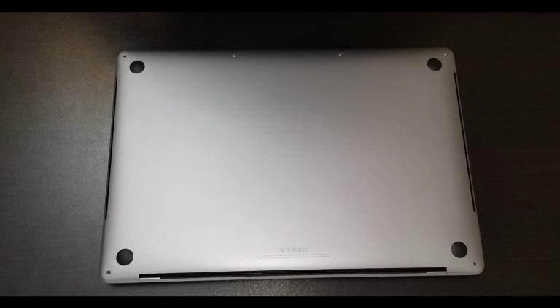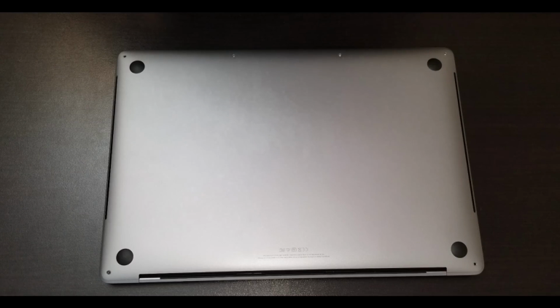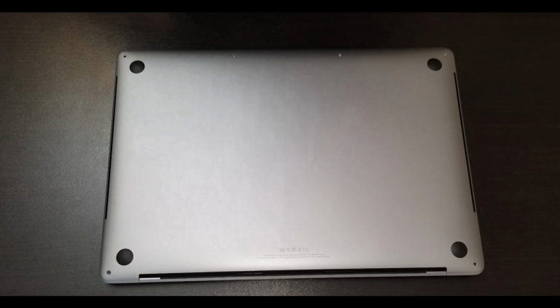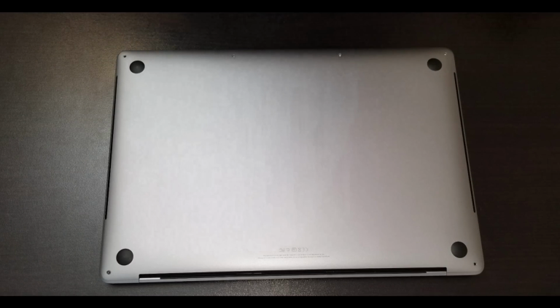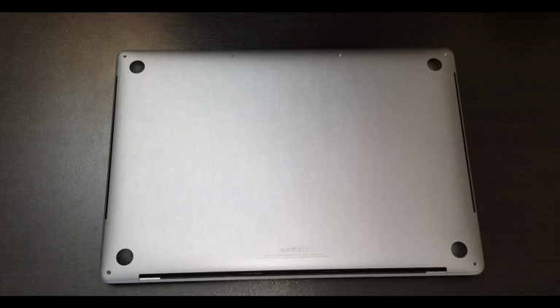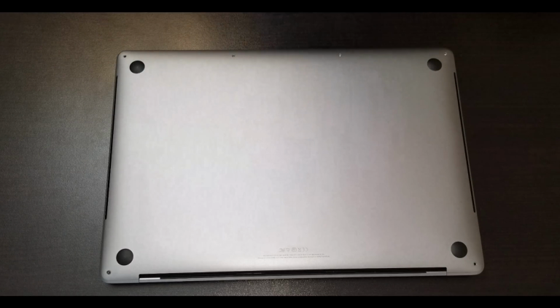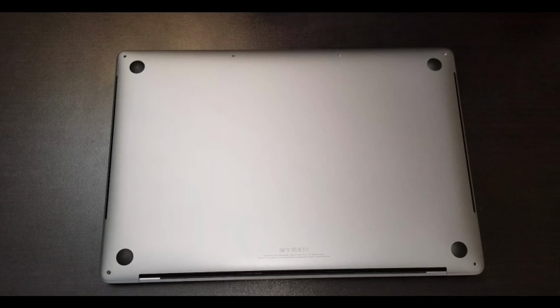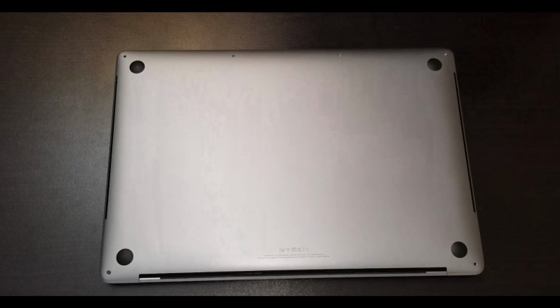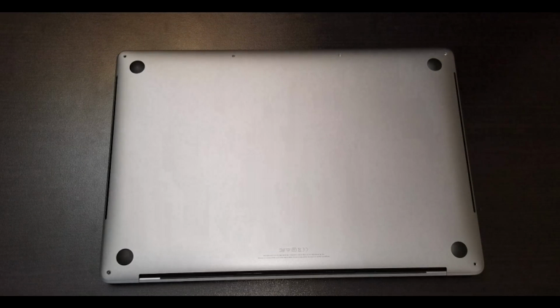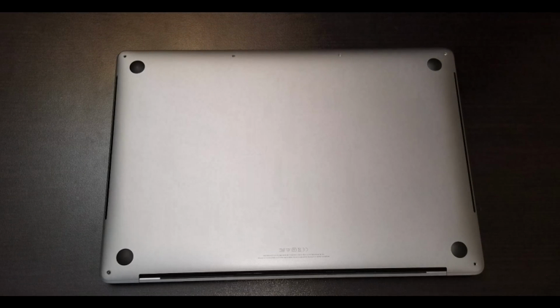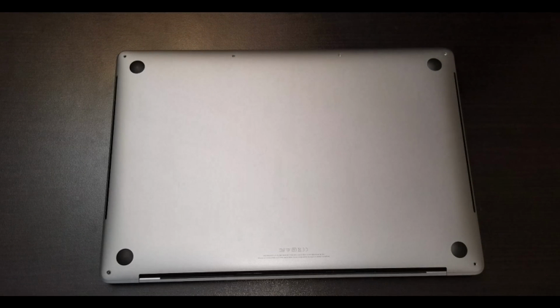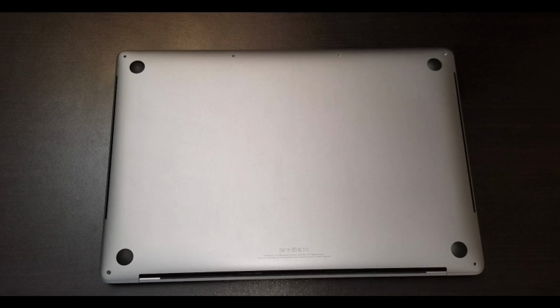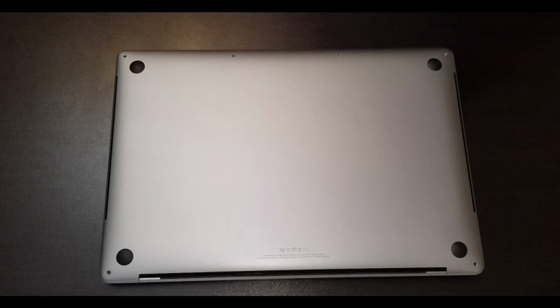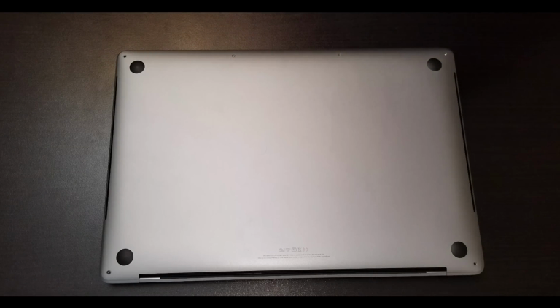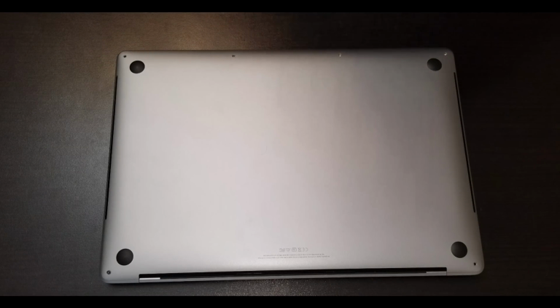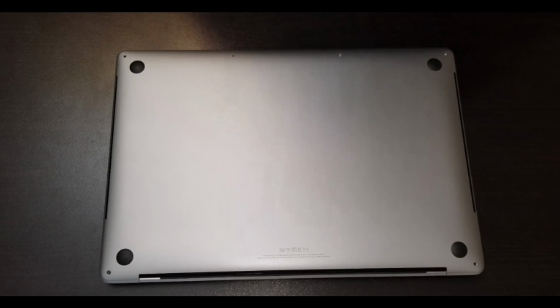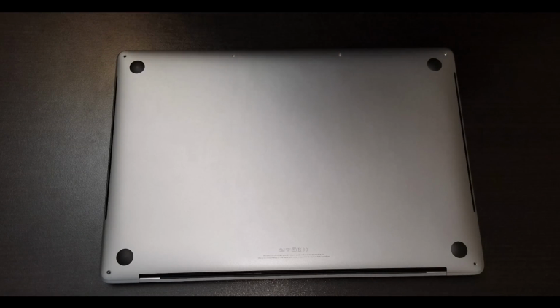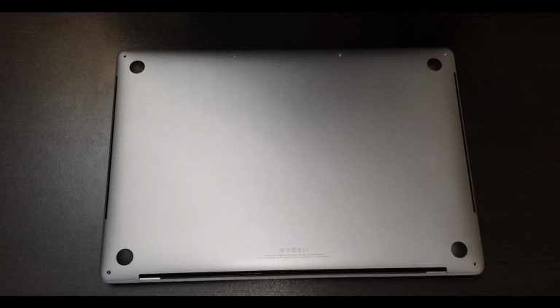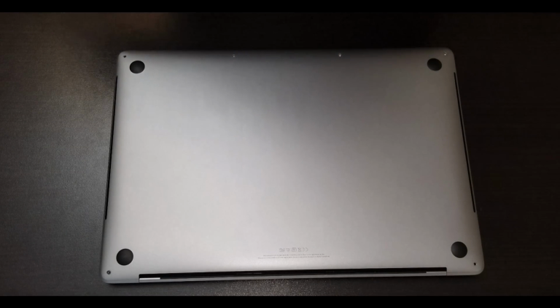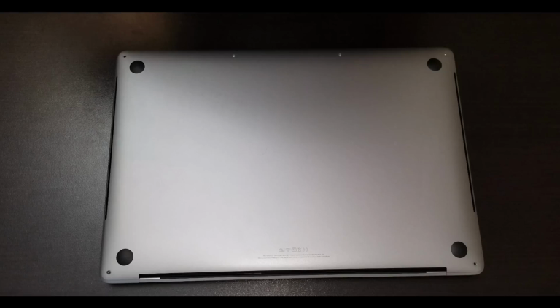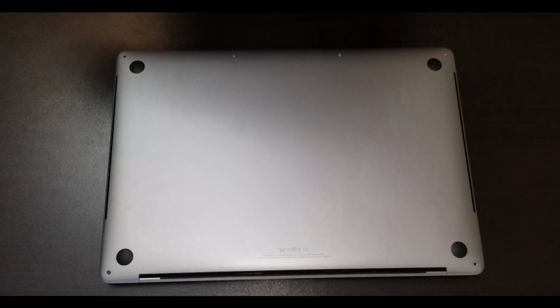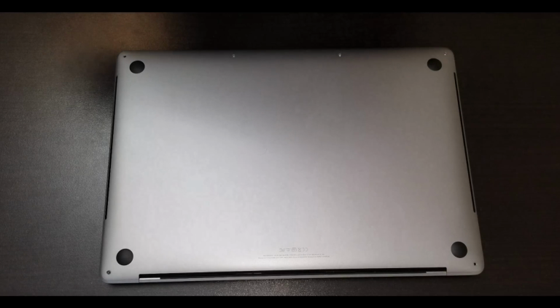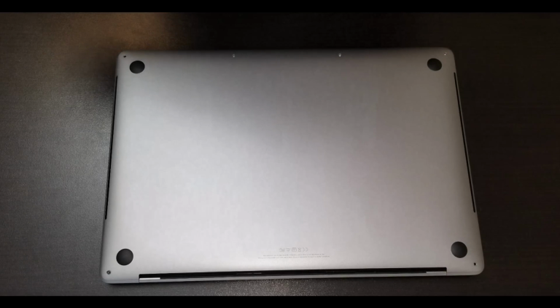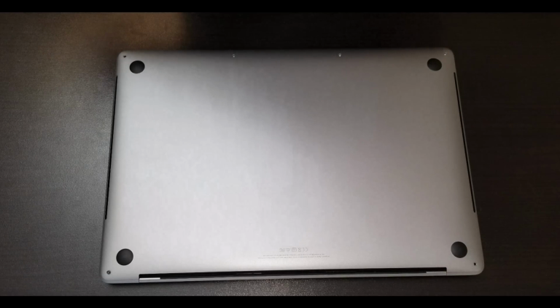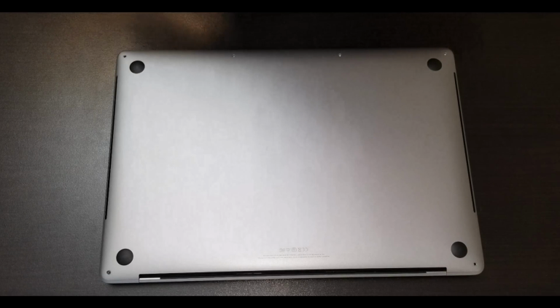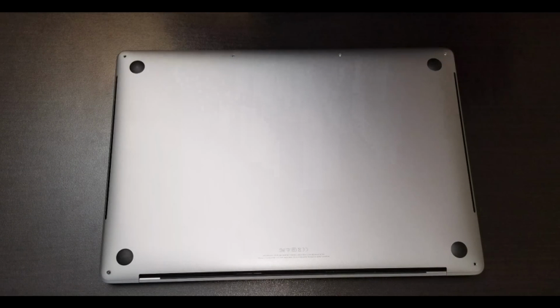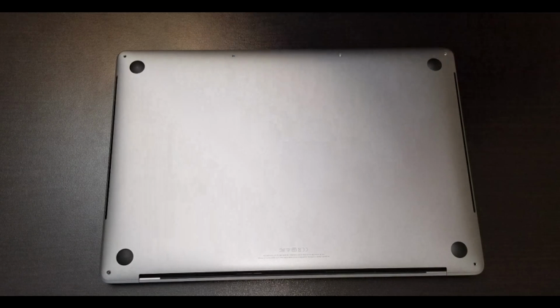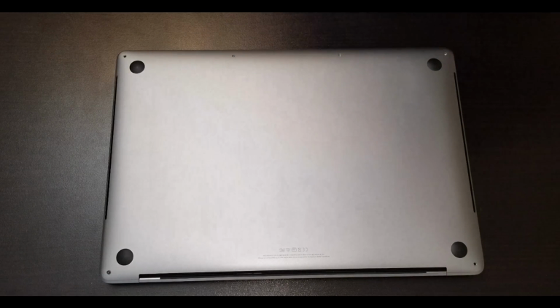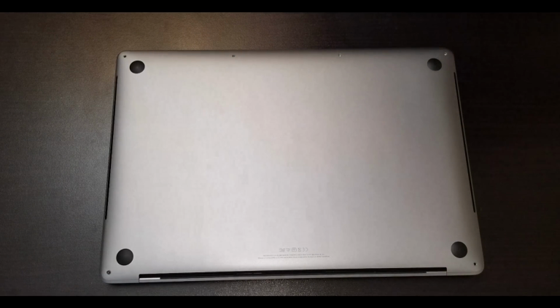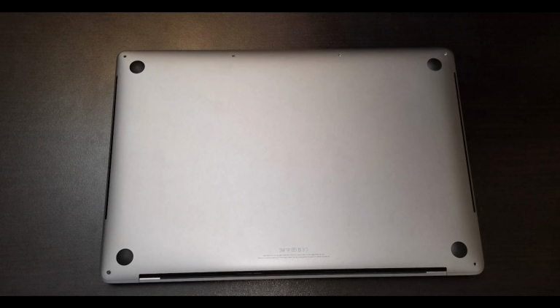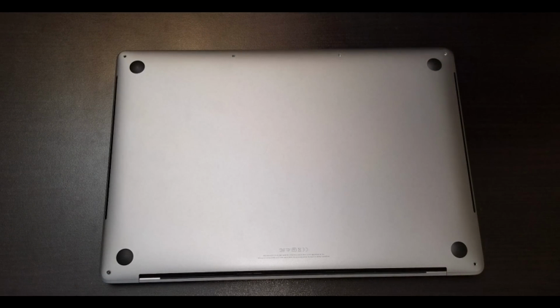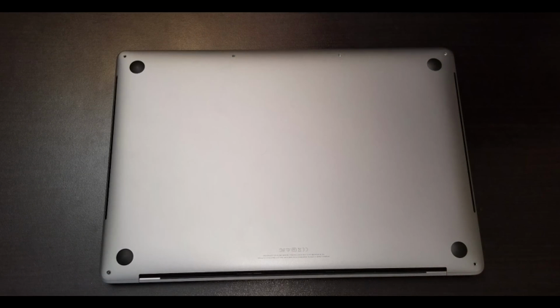Alright guys, in this video I want to show you the MacBook Pro 2018 Core i9 processor.